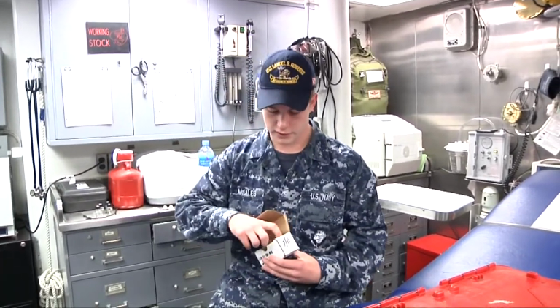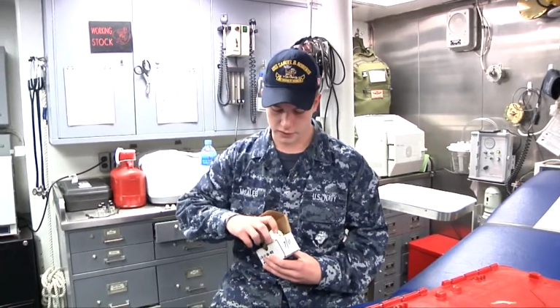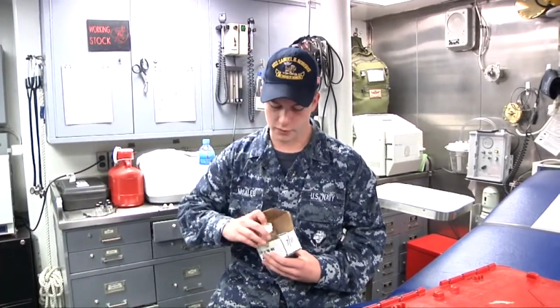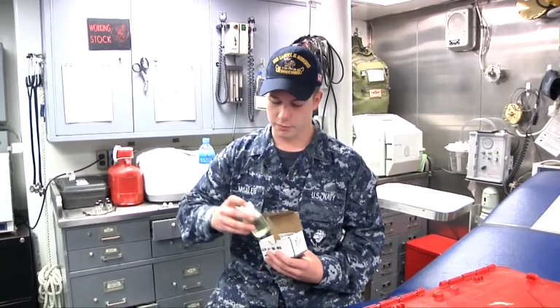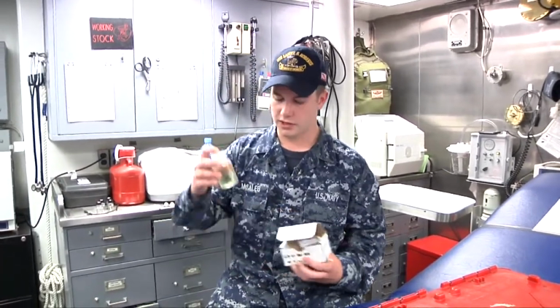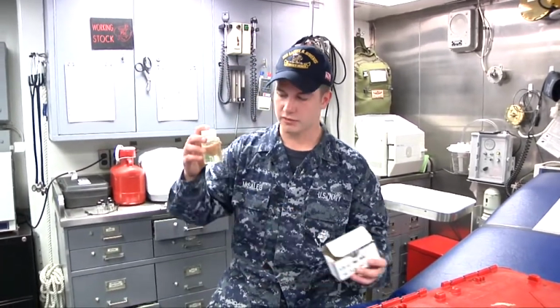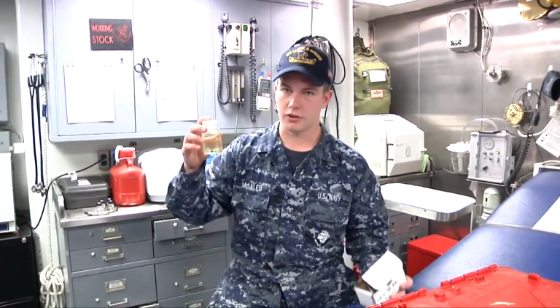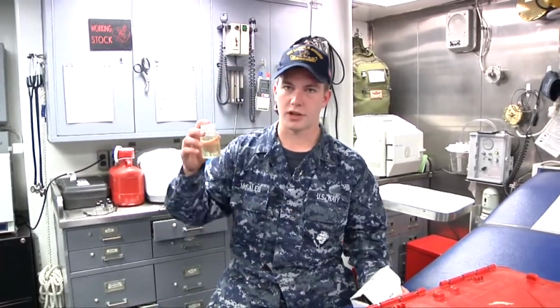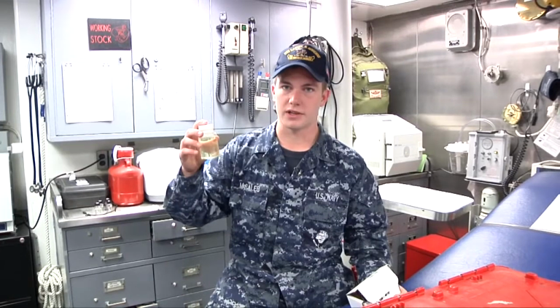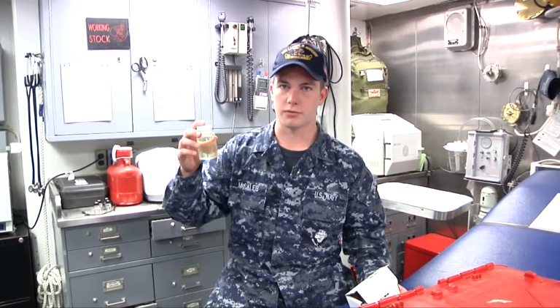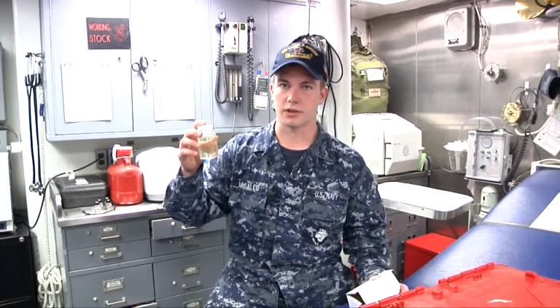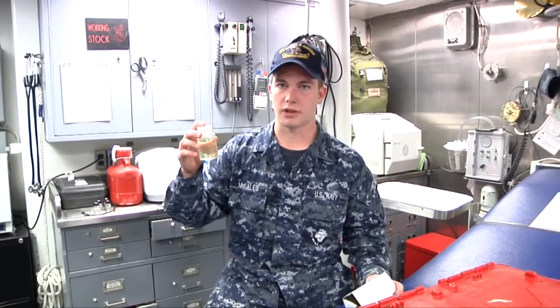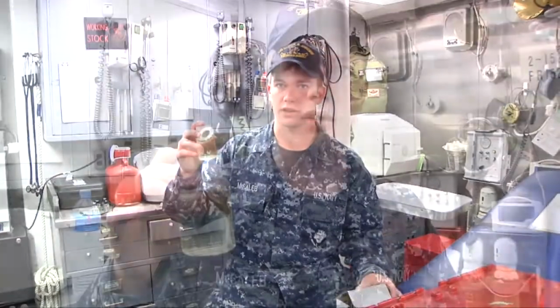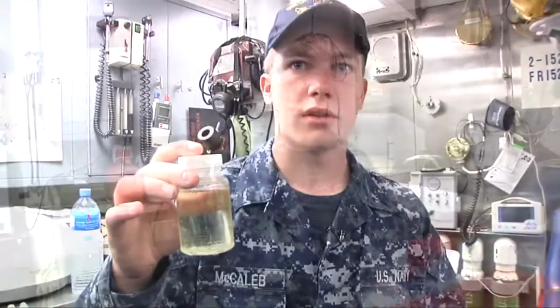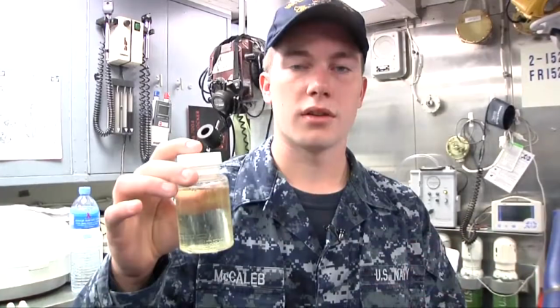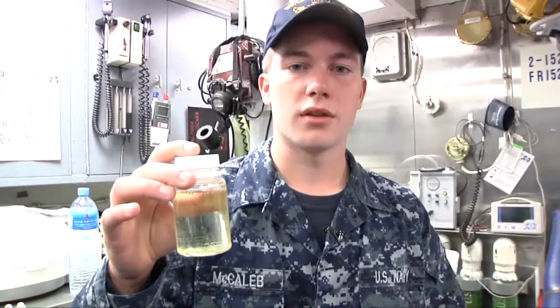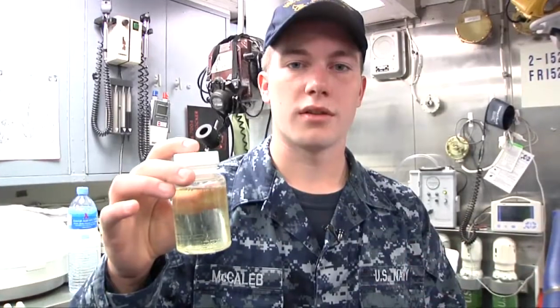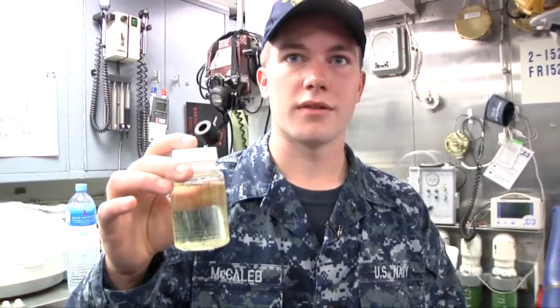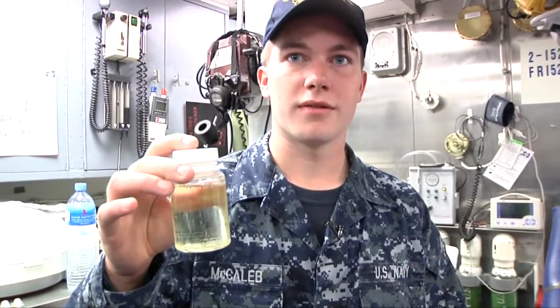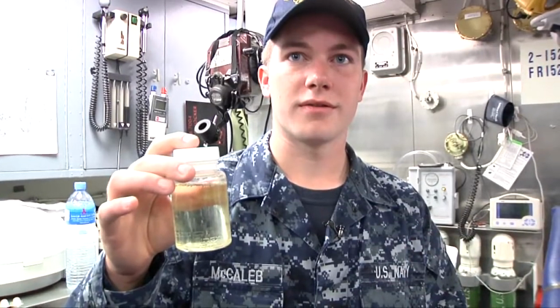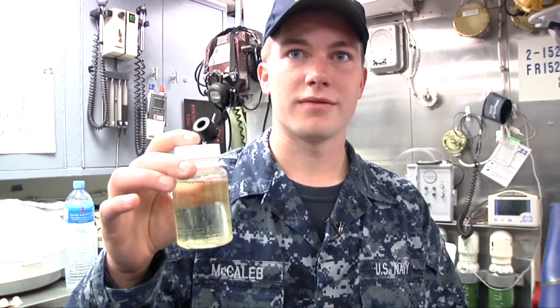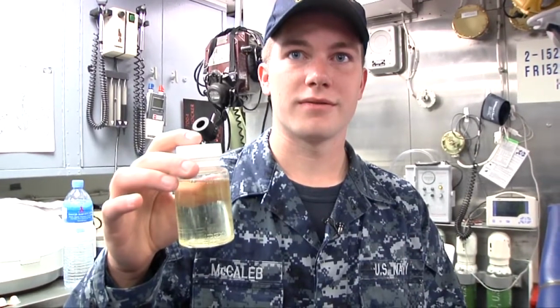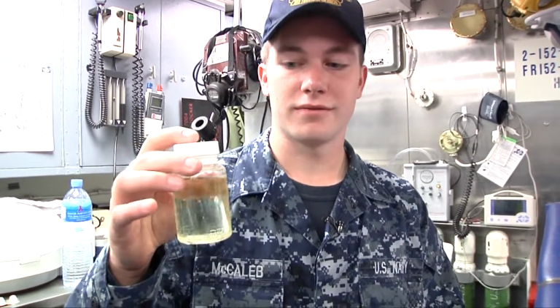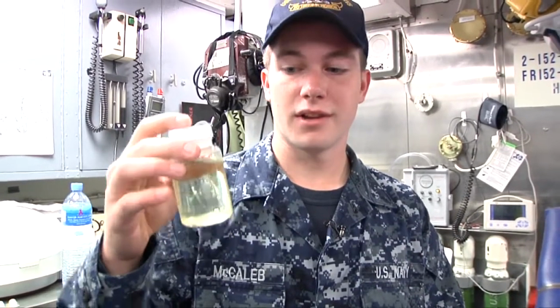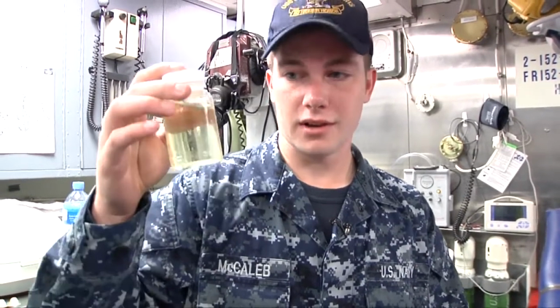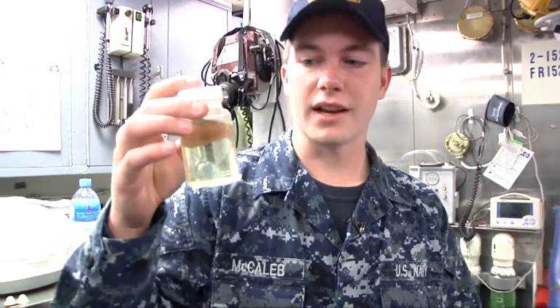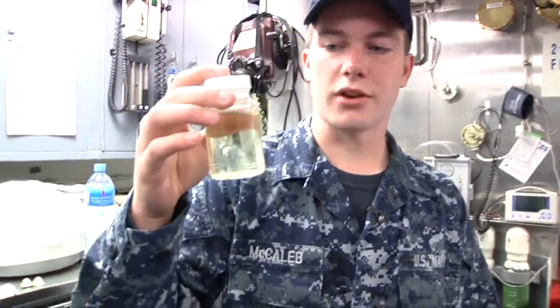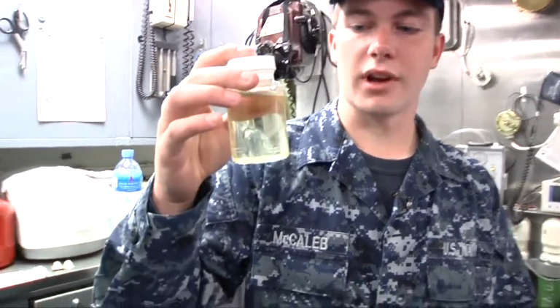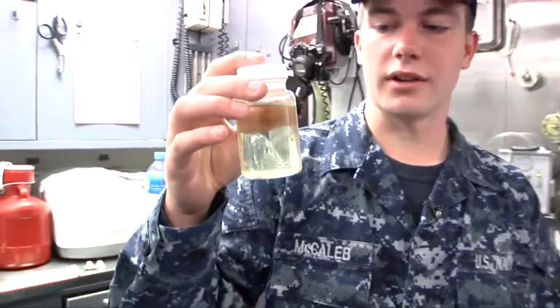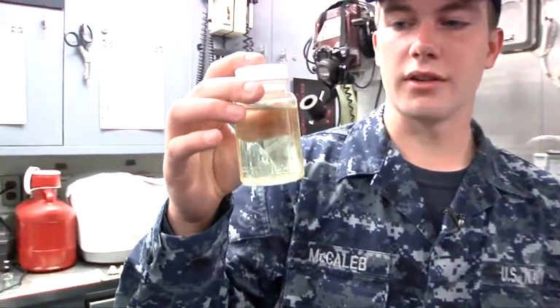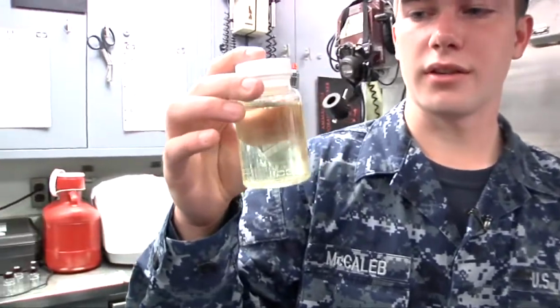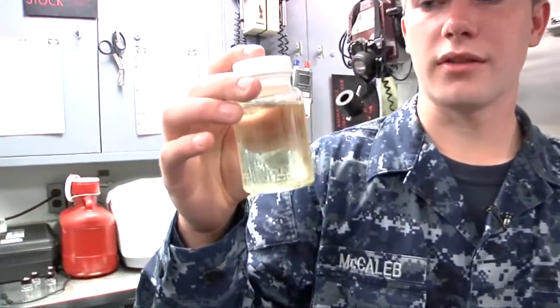This will be what a positive E. coli sample would look like. So that's the actual — is that E. coli? Yes, it has E. coli in there. Wow.